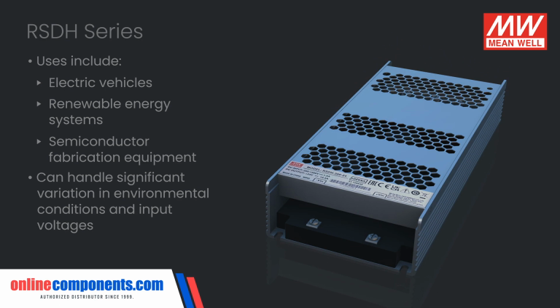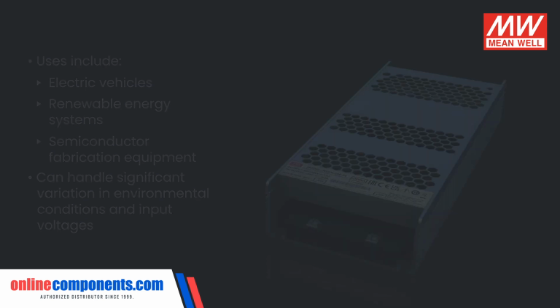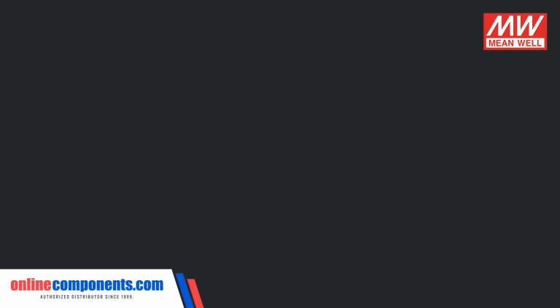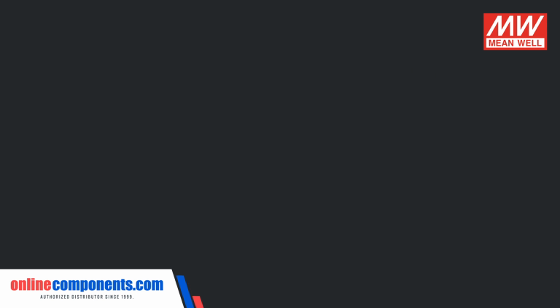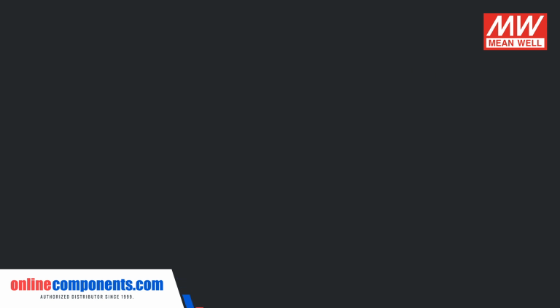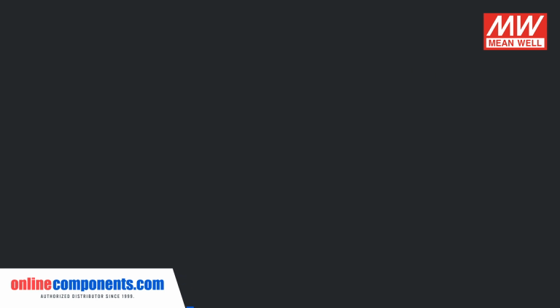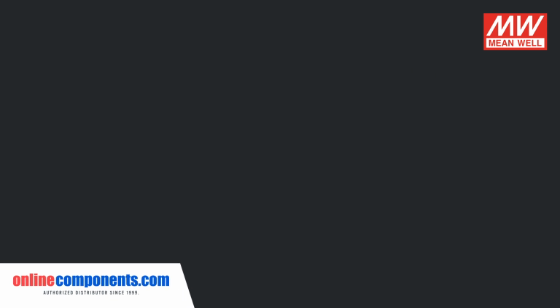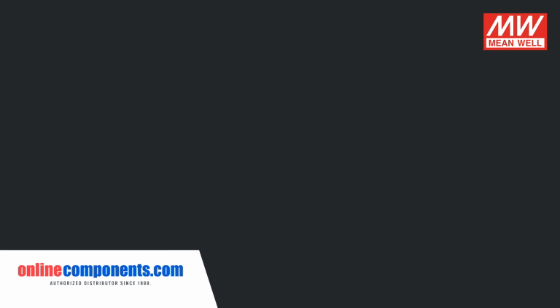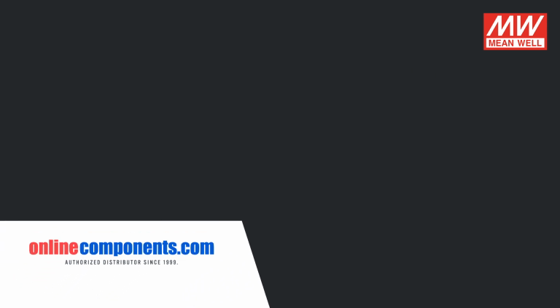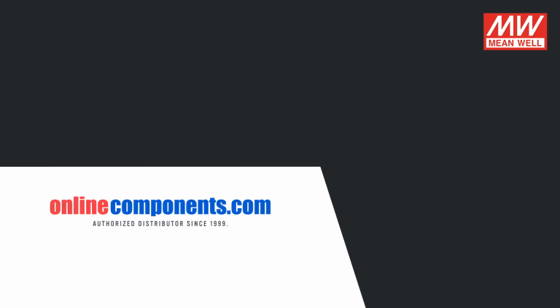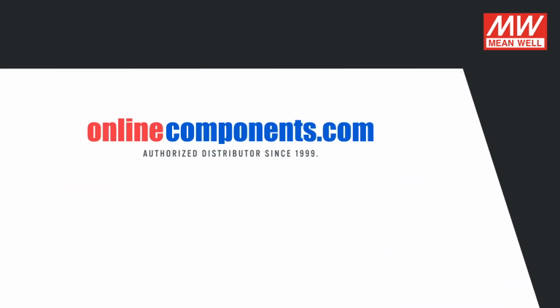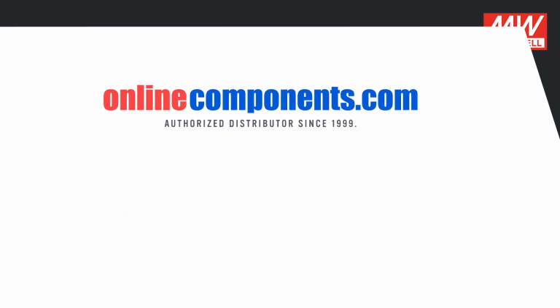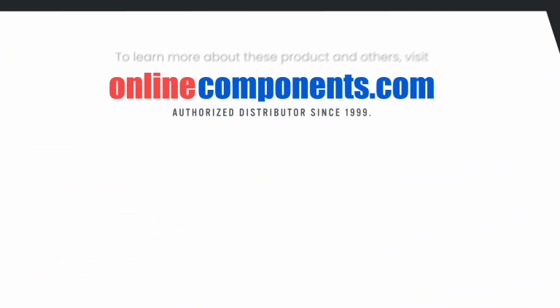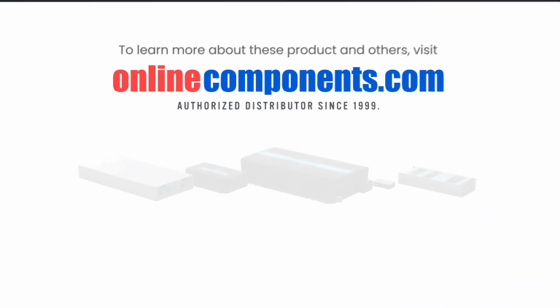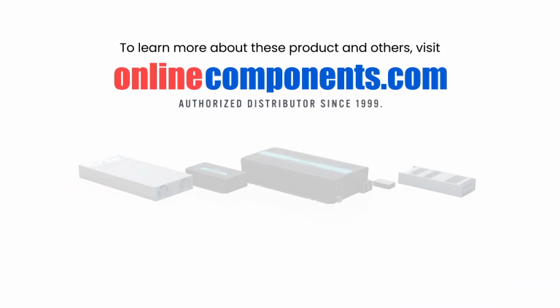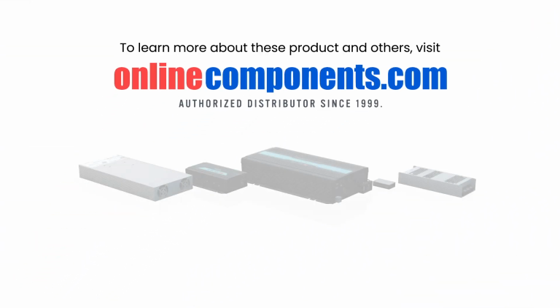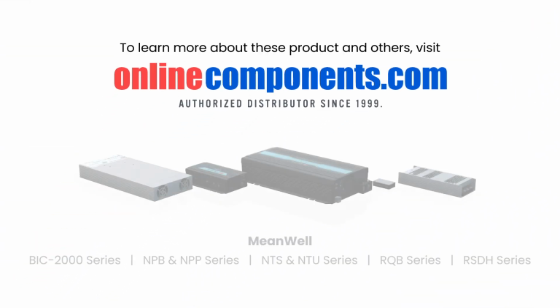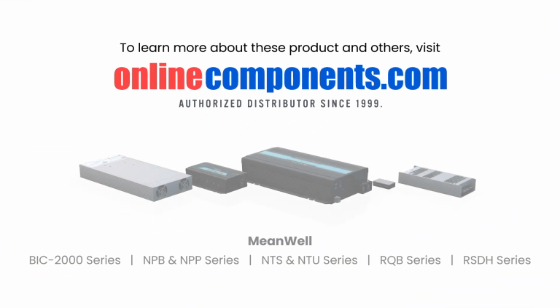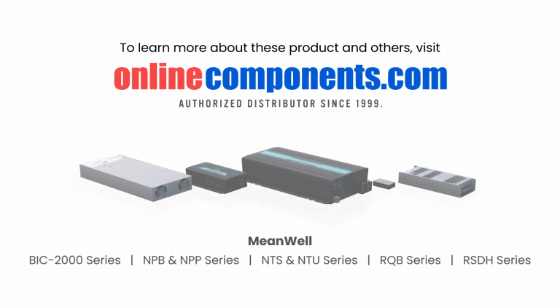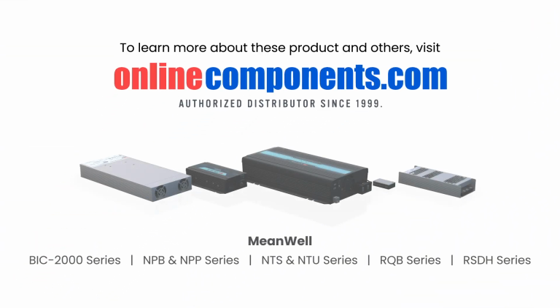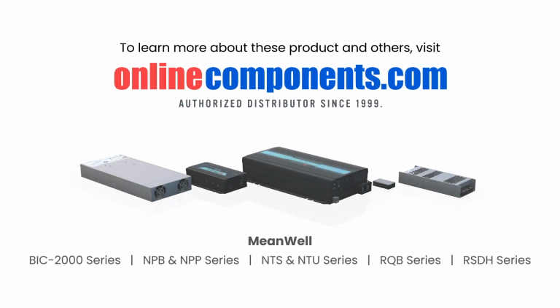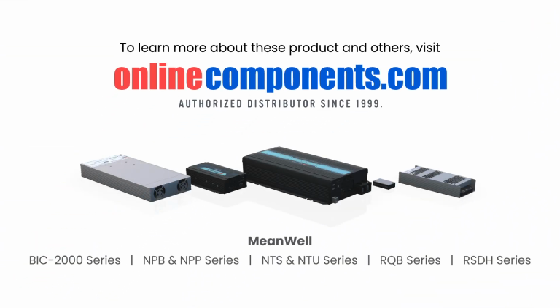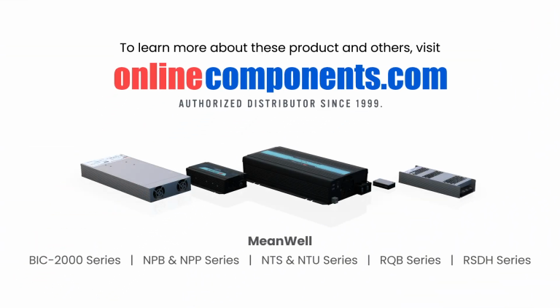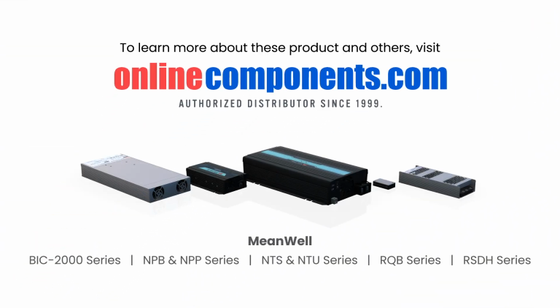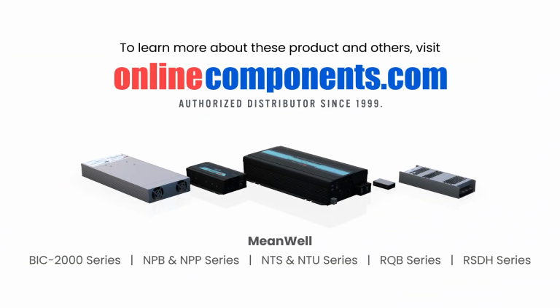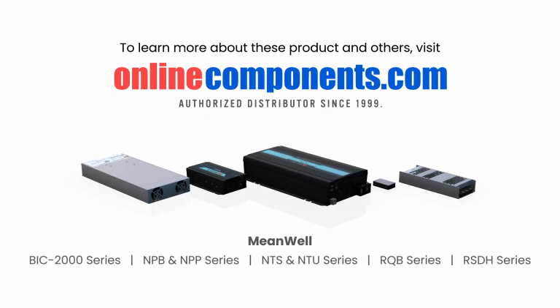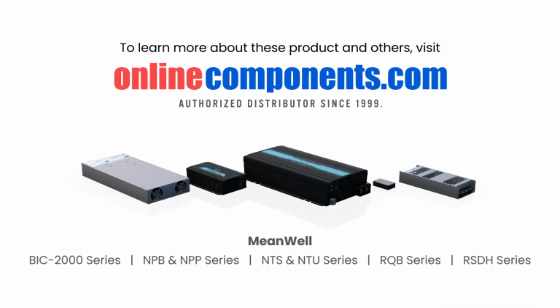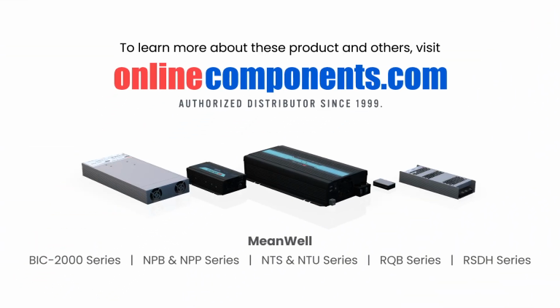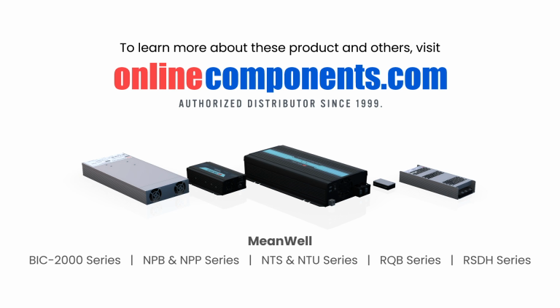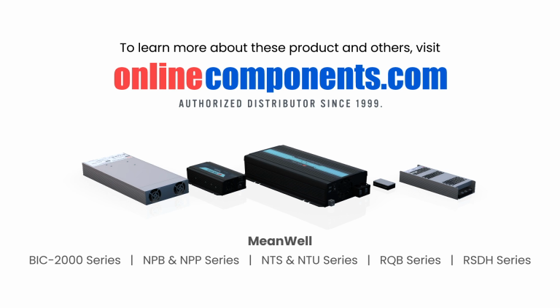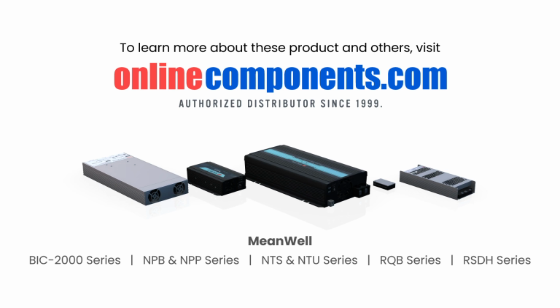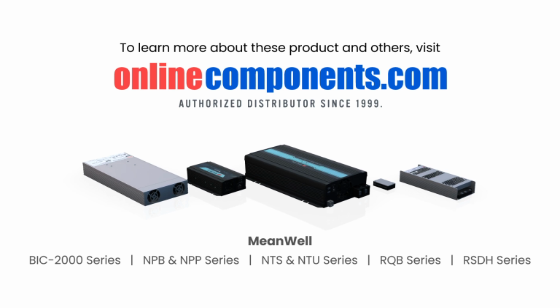To learn more about Meanwell's electric vehicle power supplies or purchase these parts, click the link in the description below.